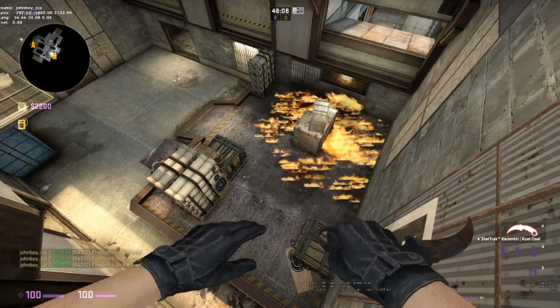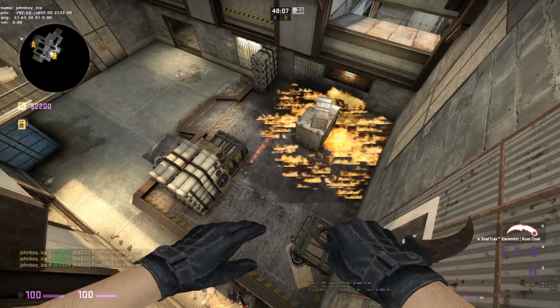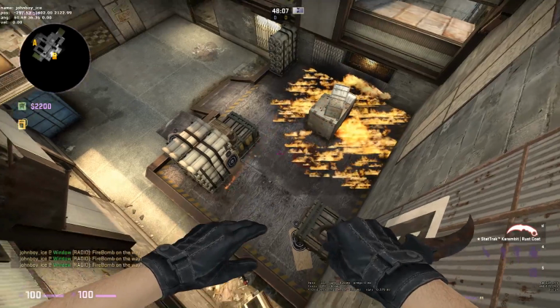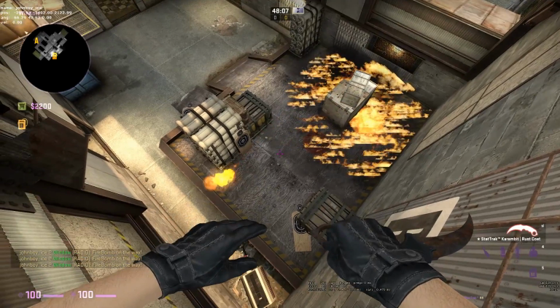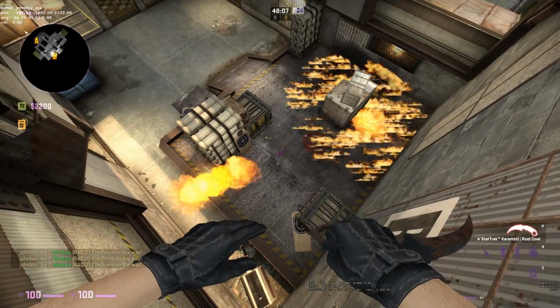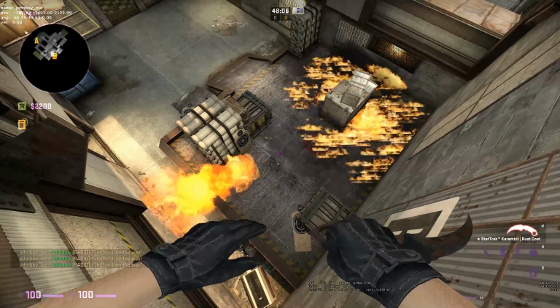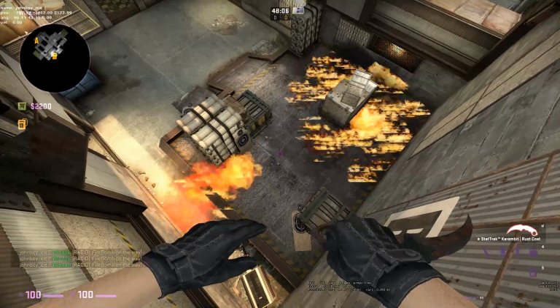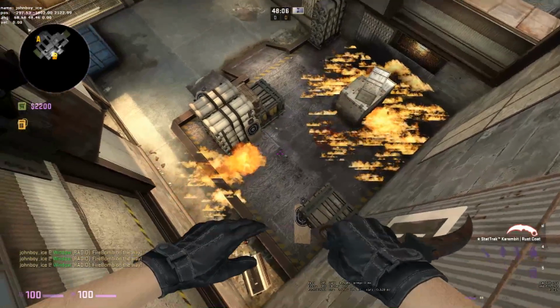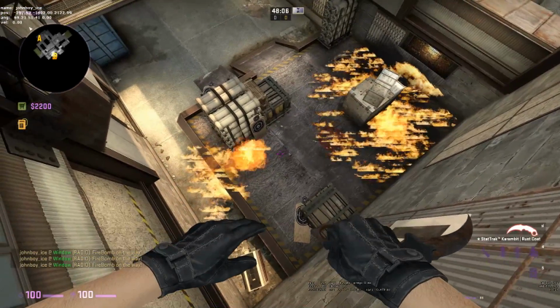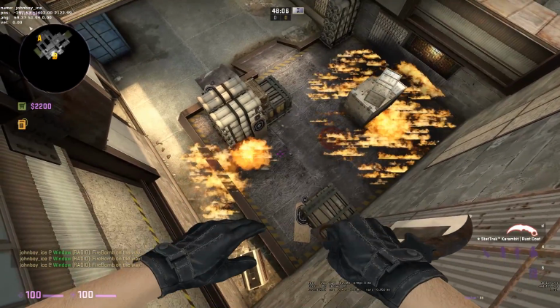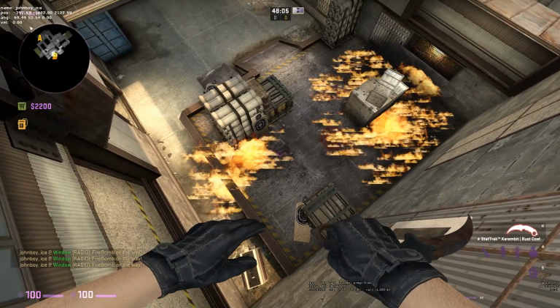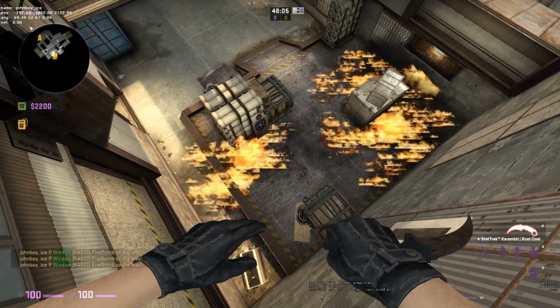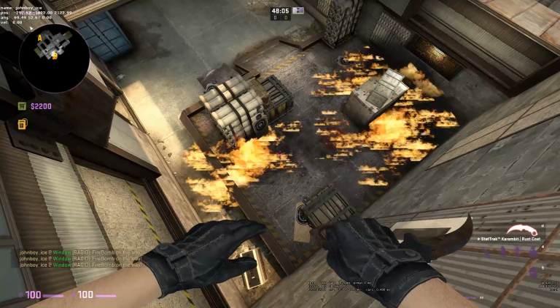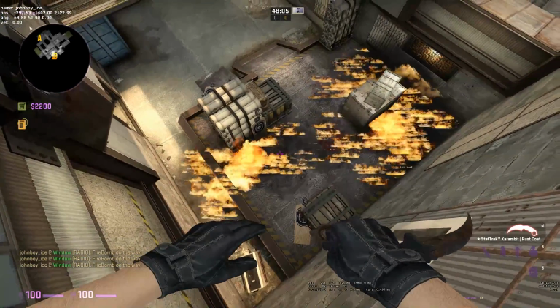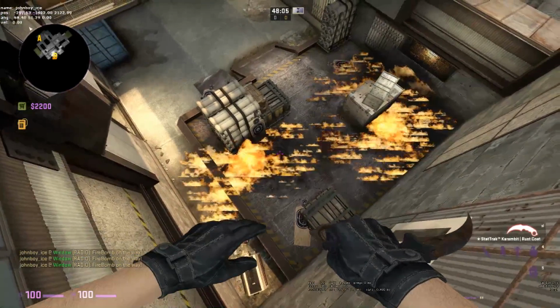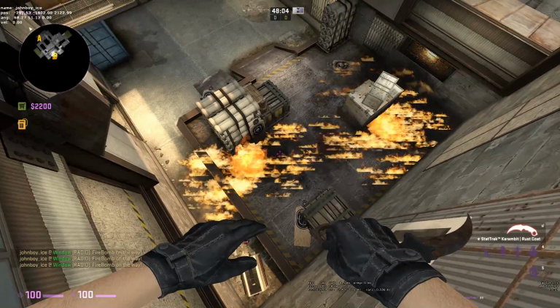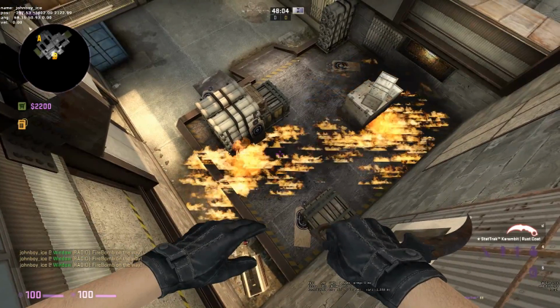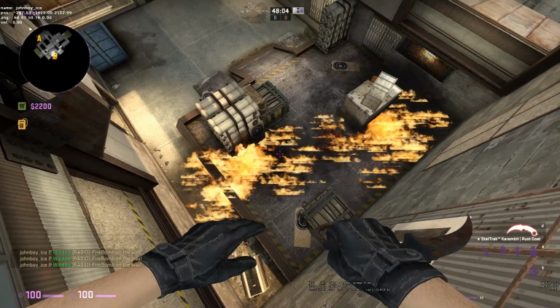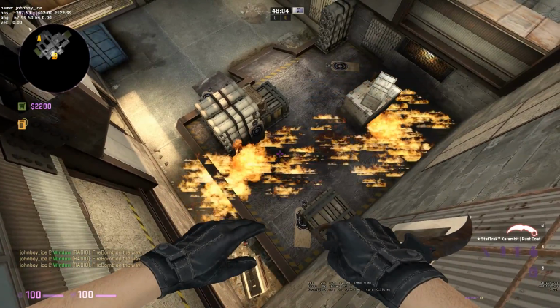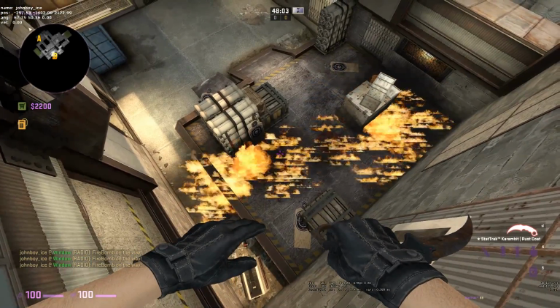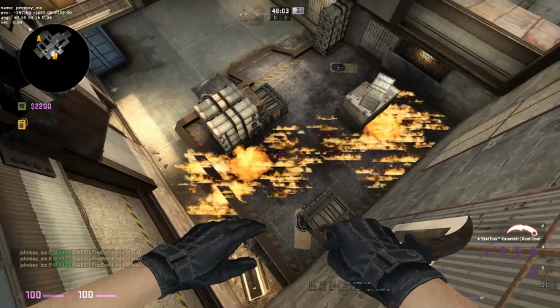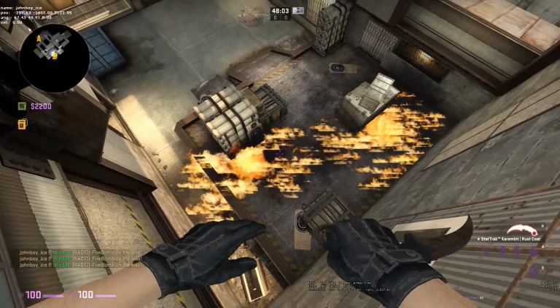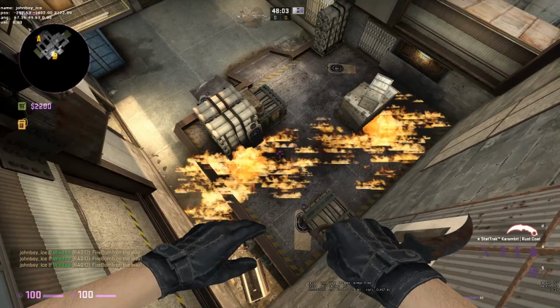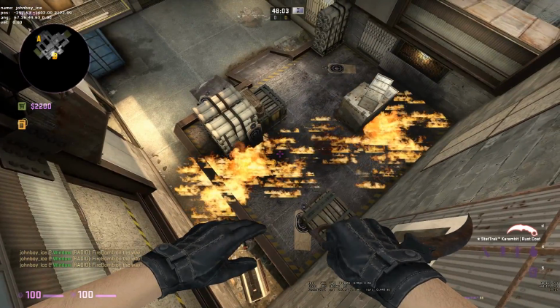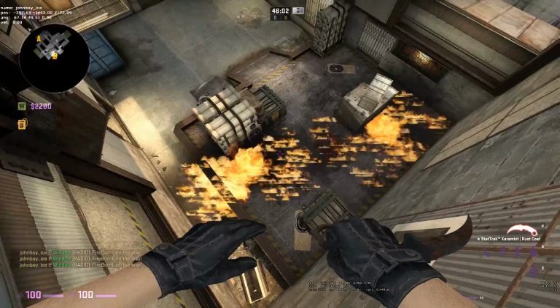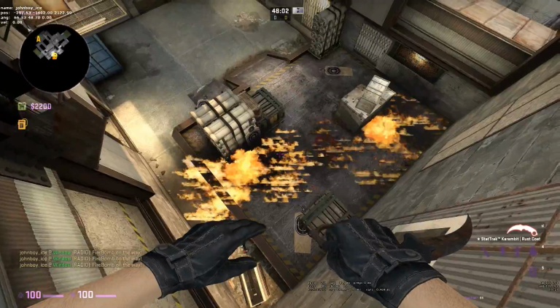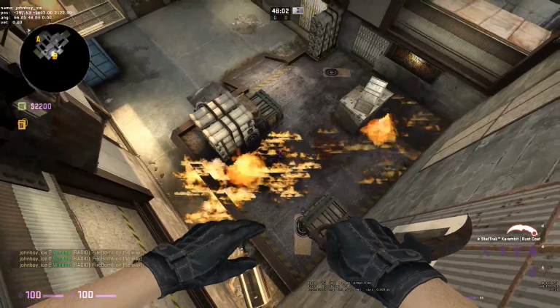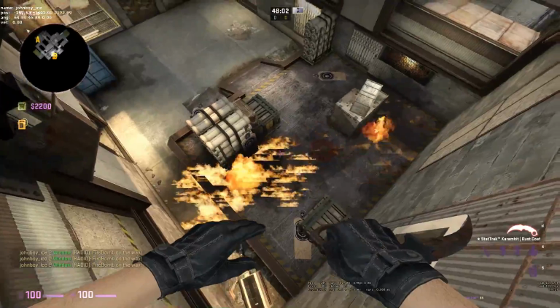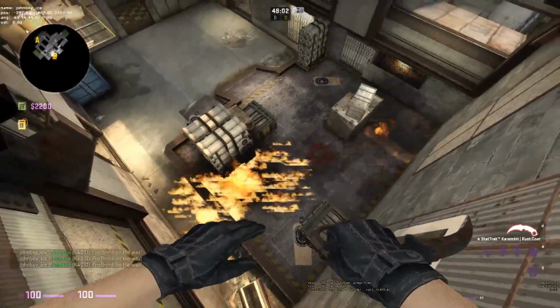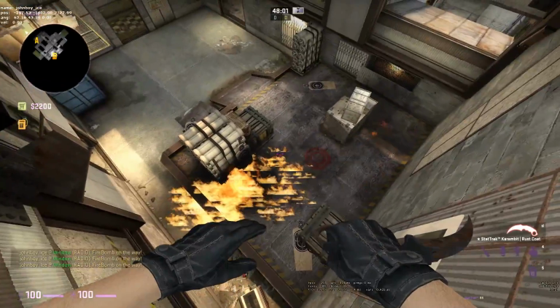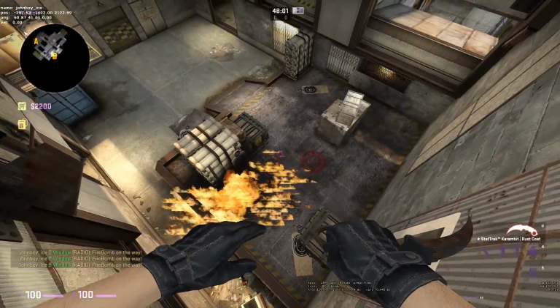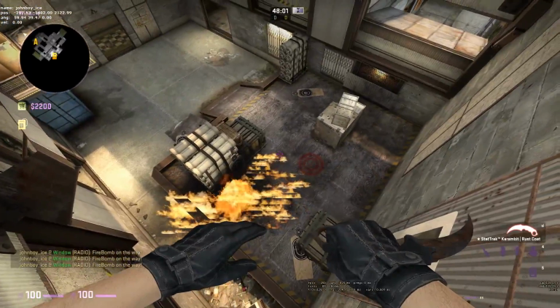How's it going guys? I wanted to make a quick video just to show three Molotovs on Cache that you can throw from sunroom as a T to pretty much clear out all of B site.